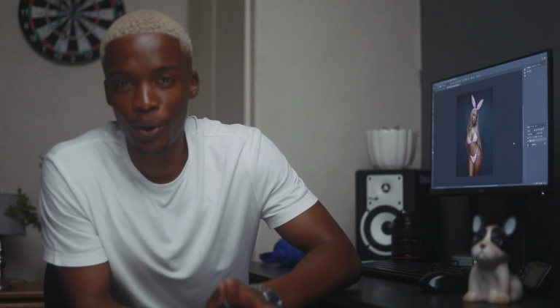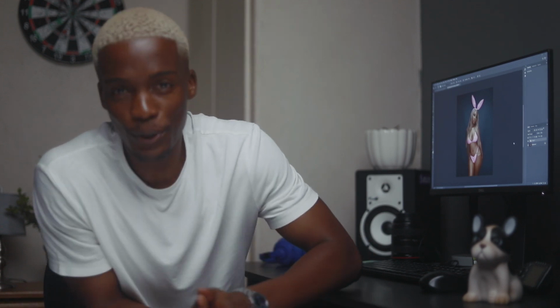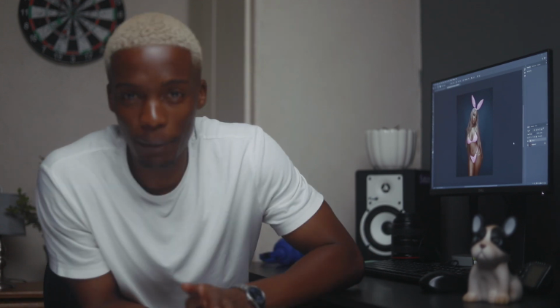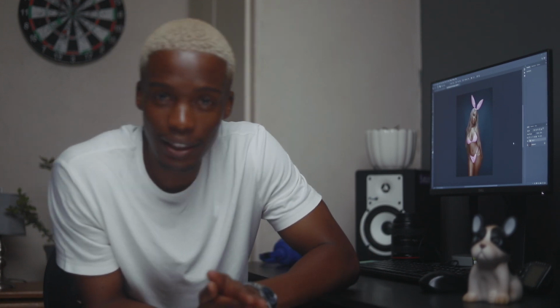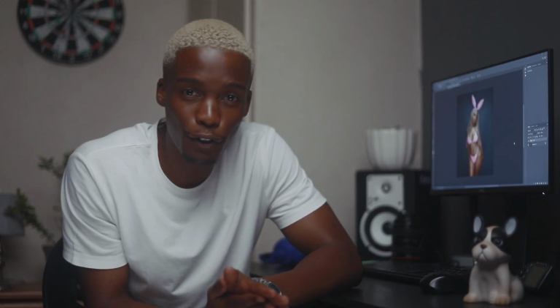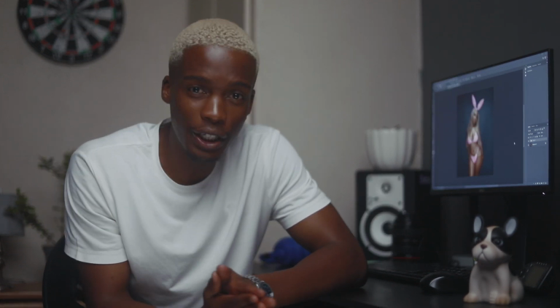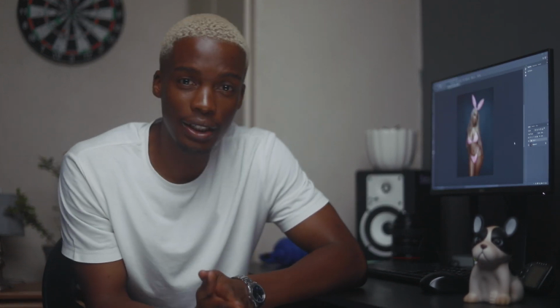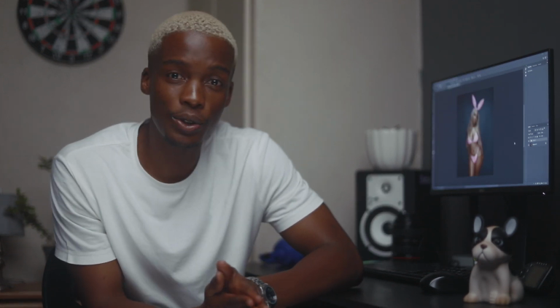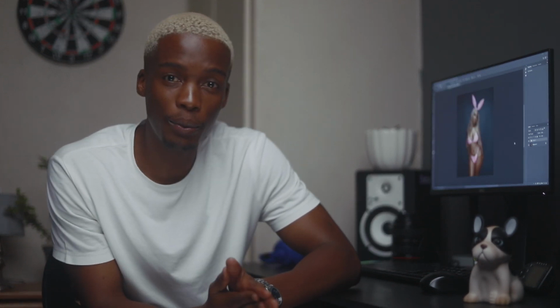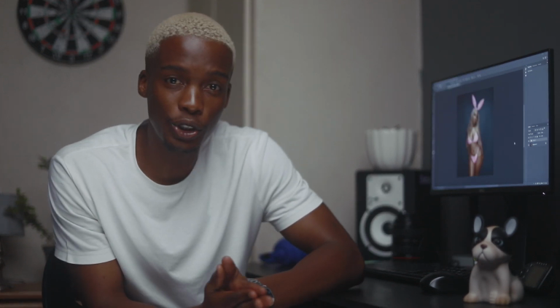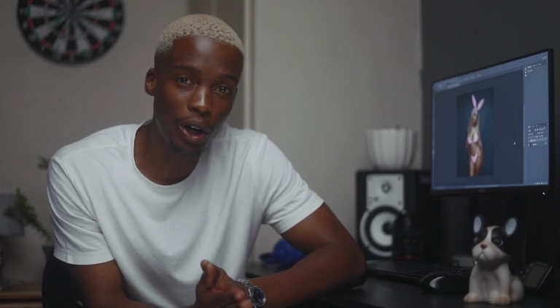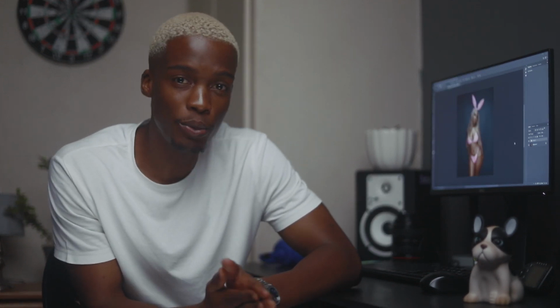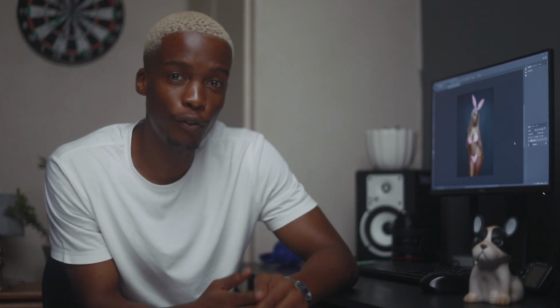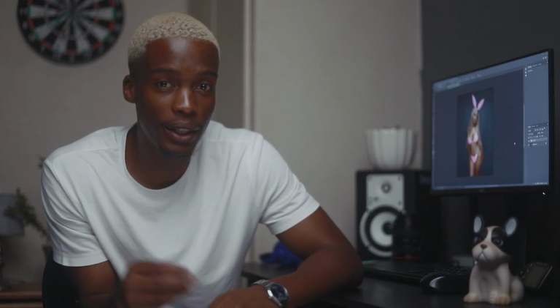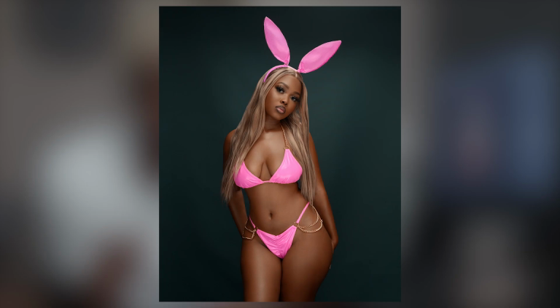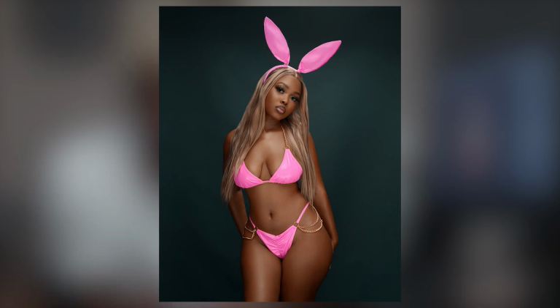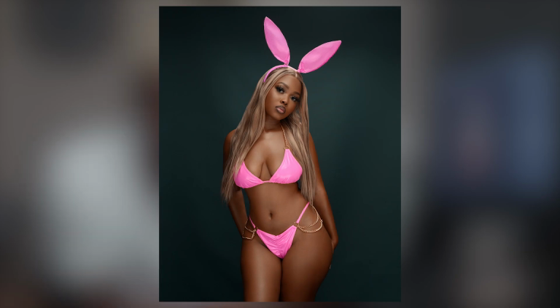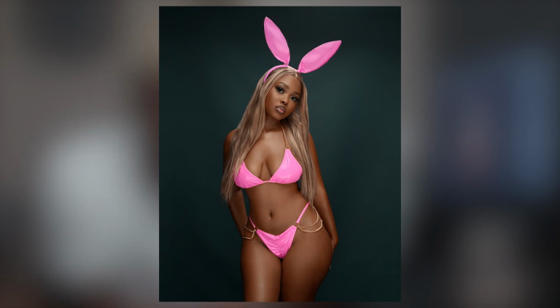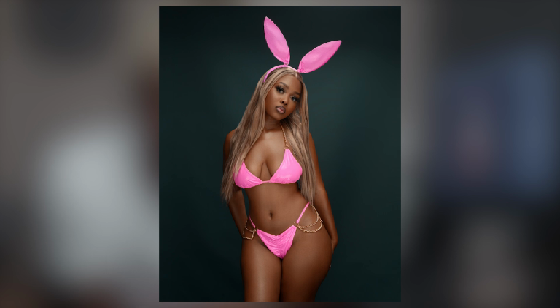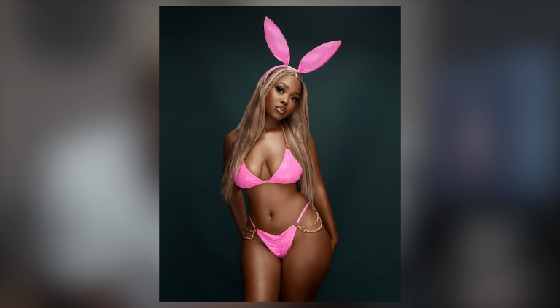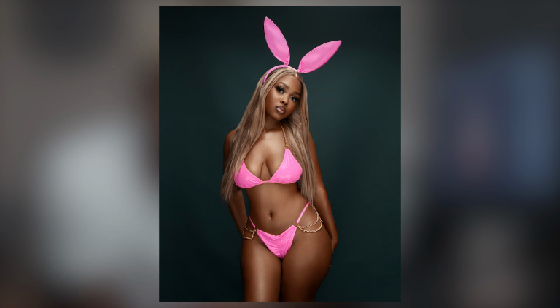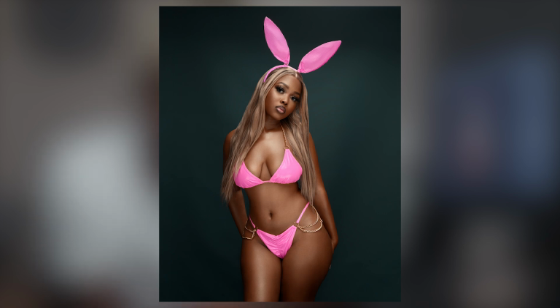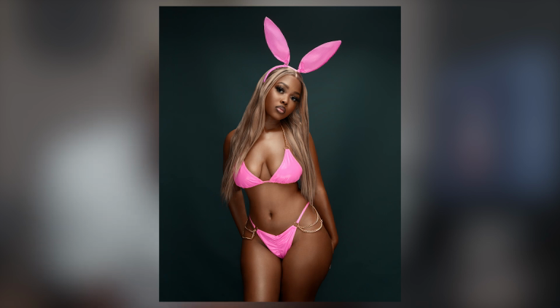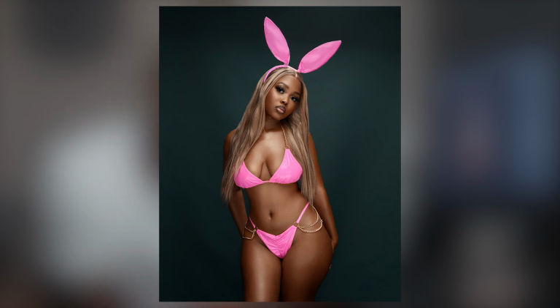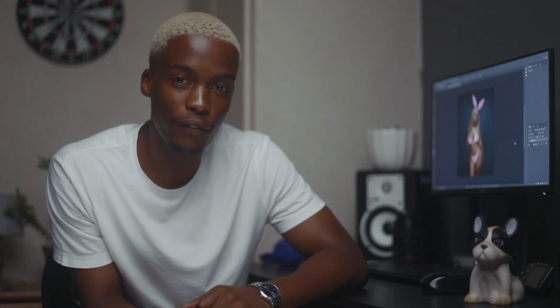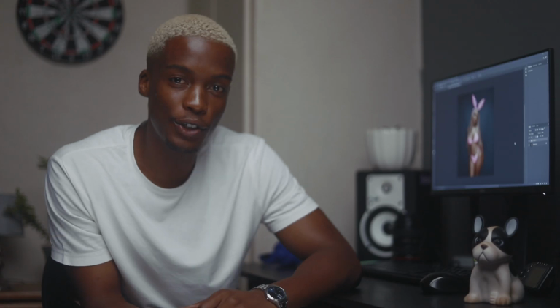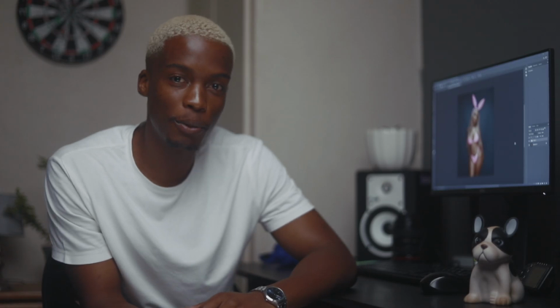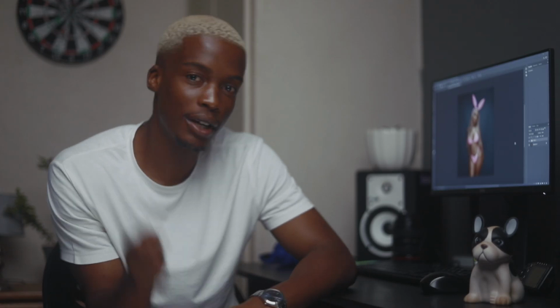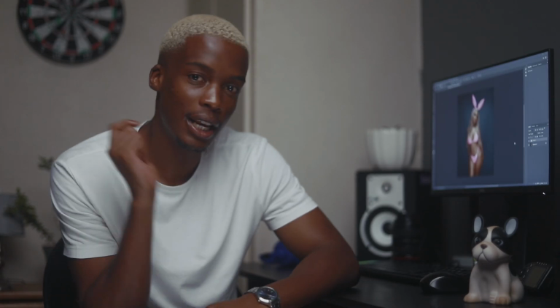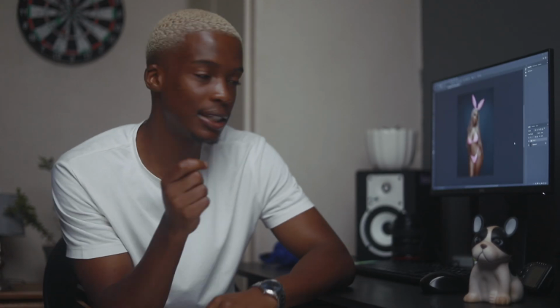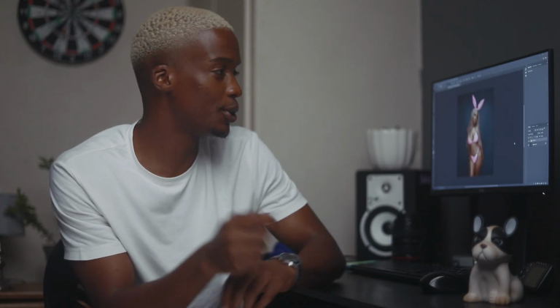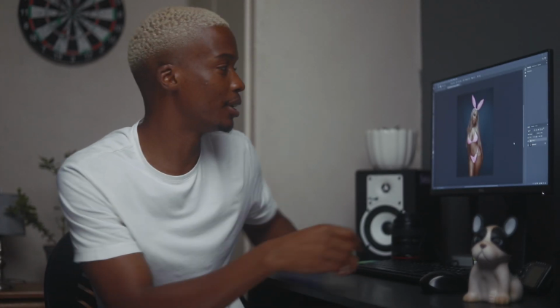What's good family? Thank you for tuning in. Today I'm going to show you how to move from this to this on Photoshop. Let's get to it.